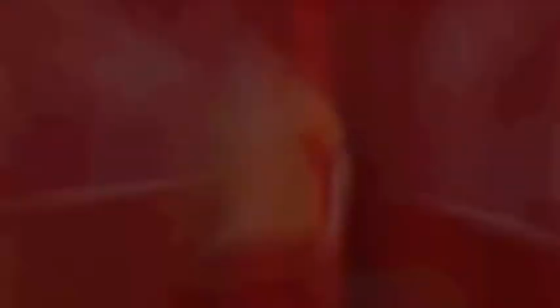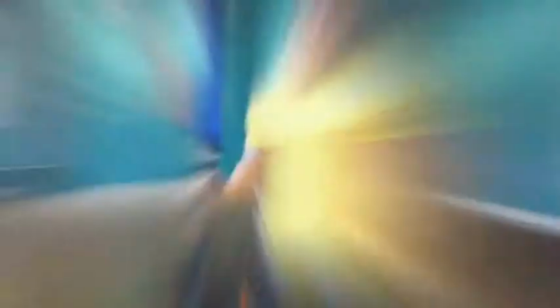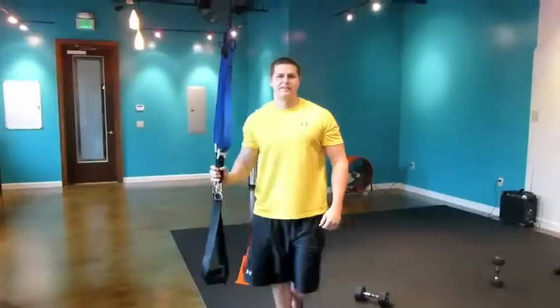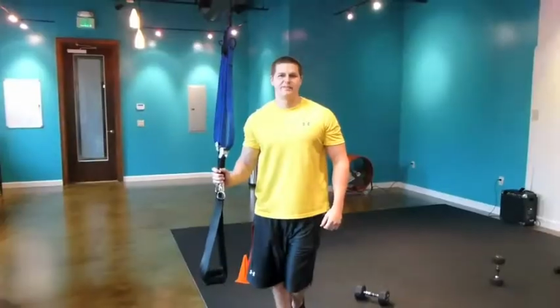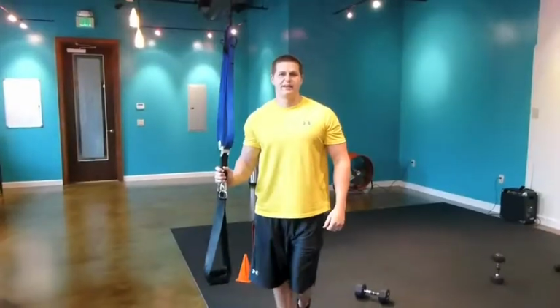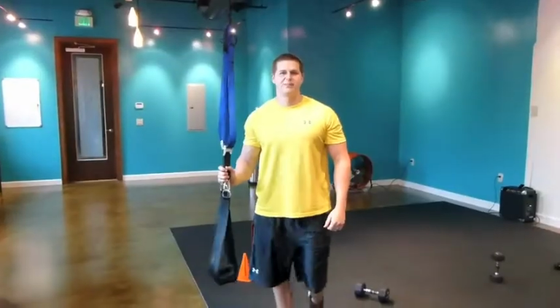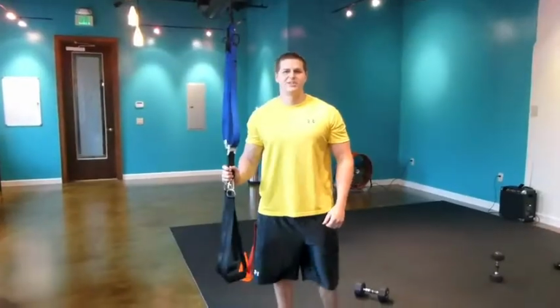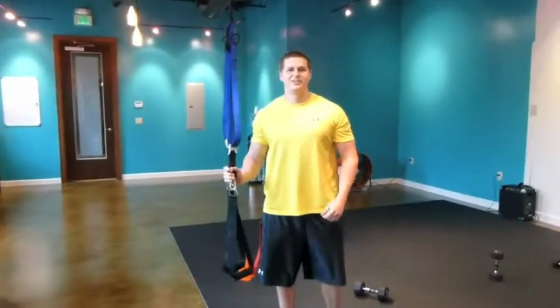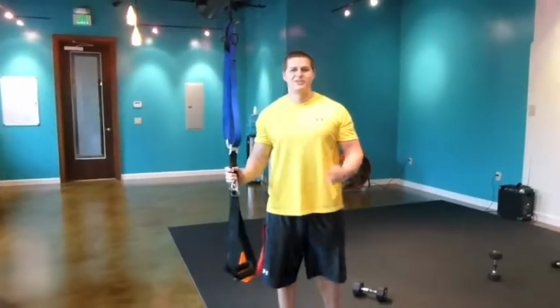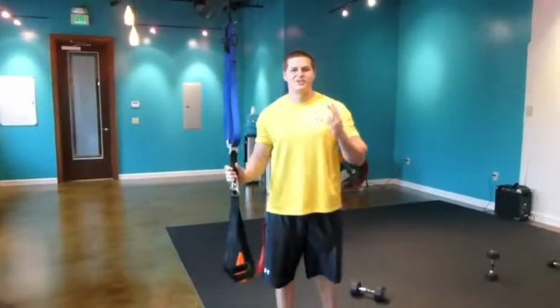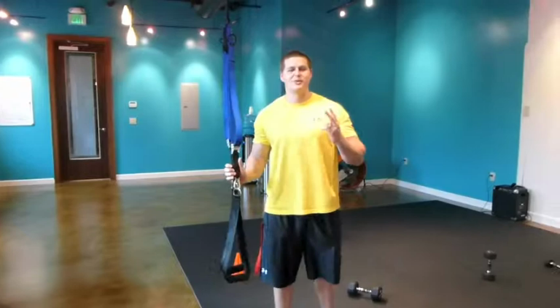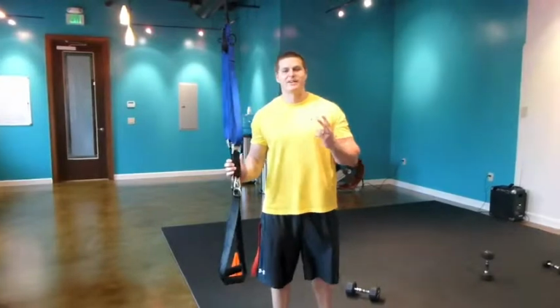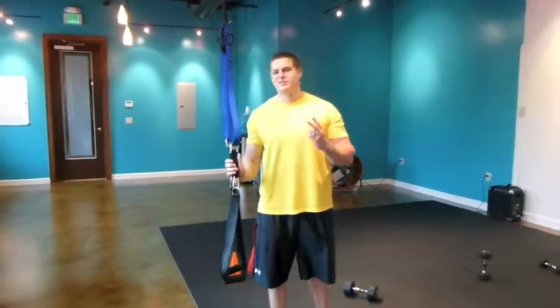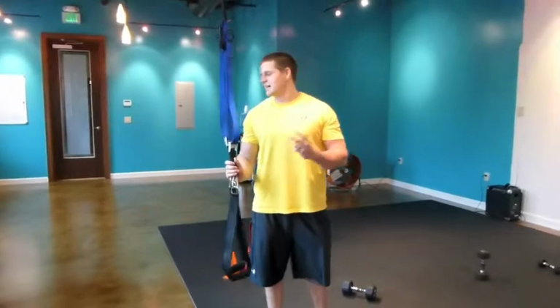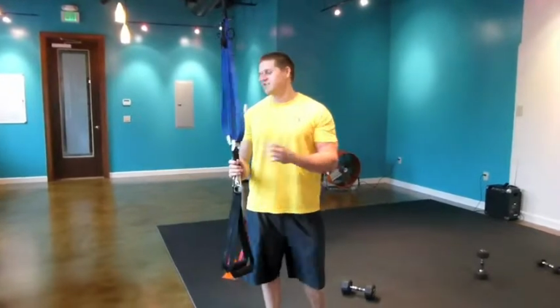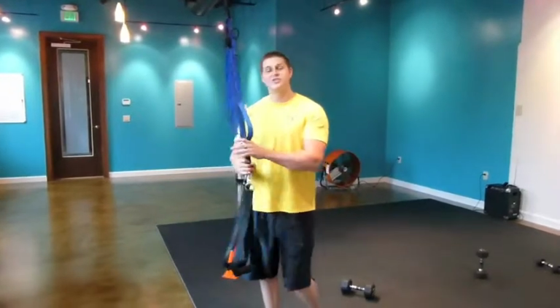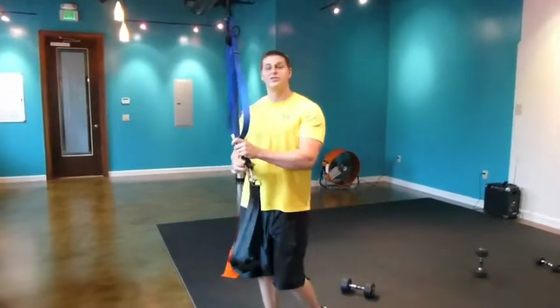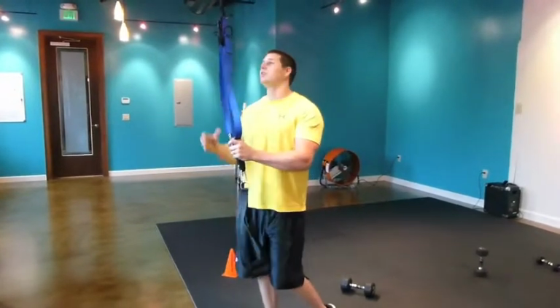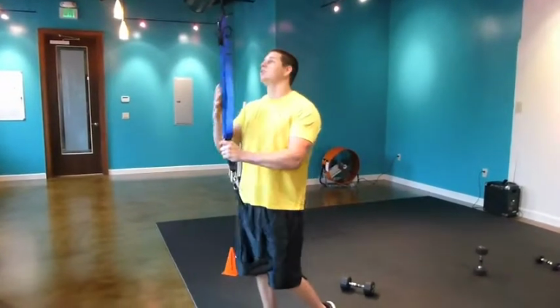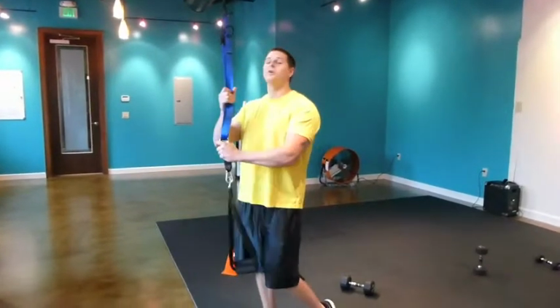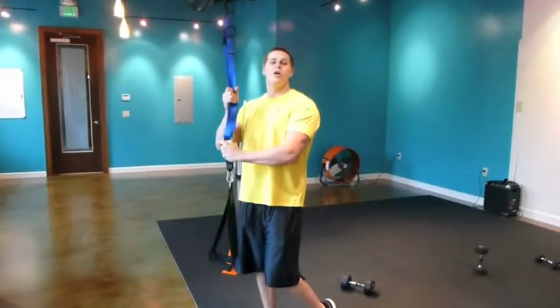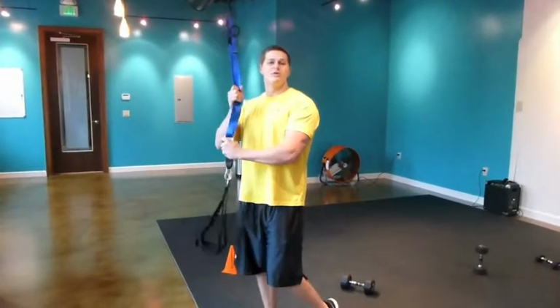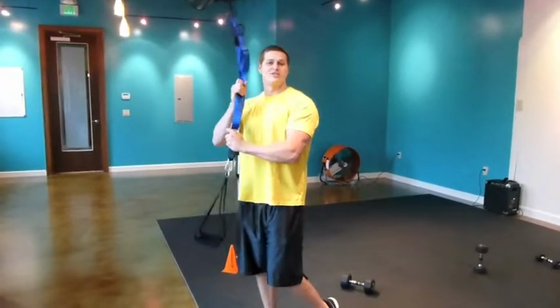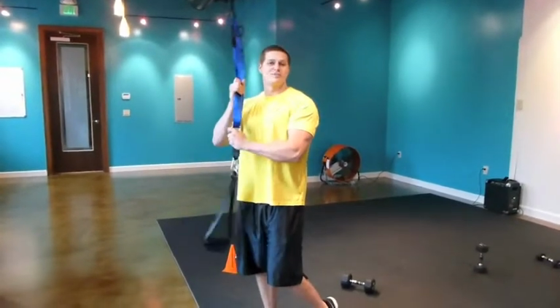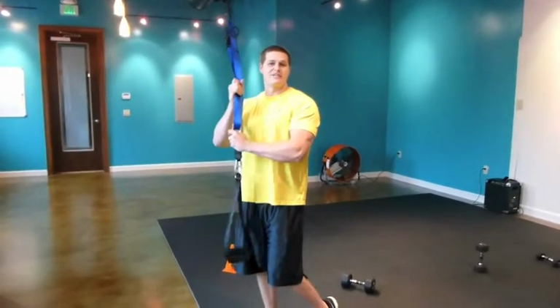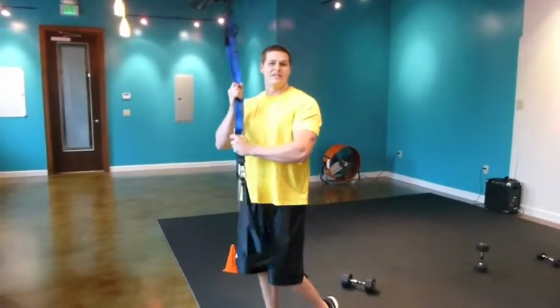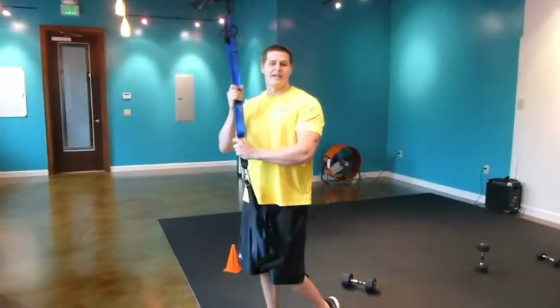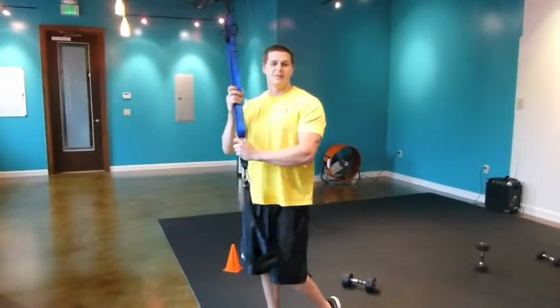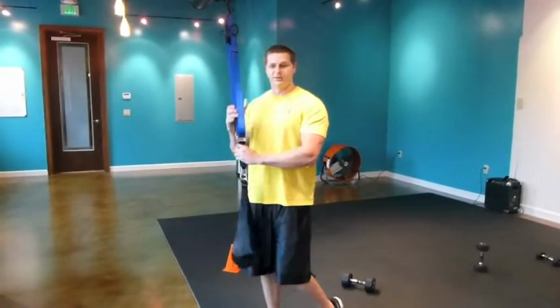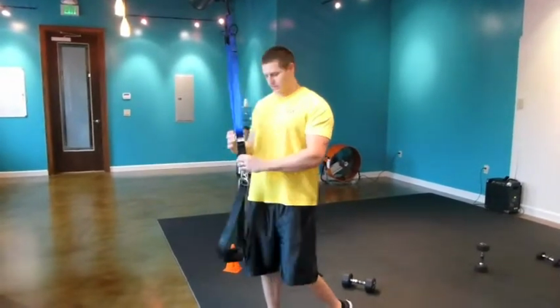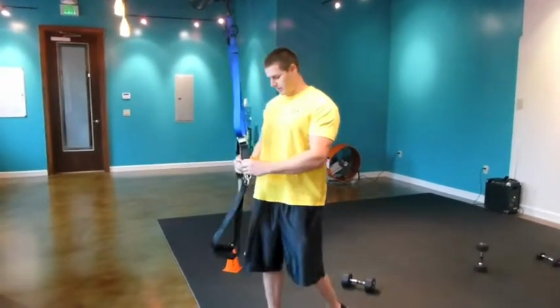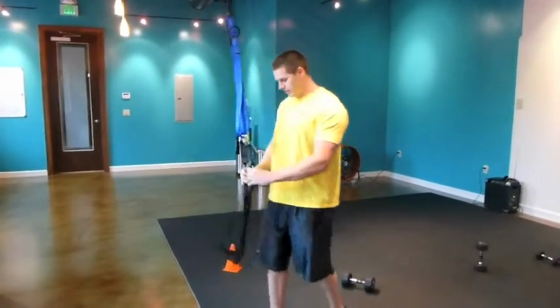Dustin will get to now. I'm going to show you two exercises you can do with suspension cables.